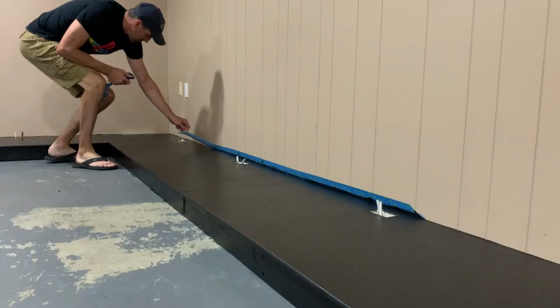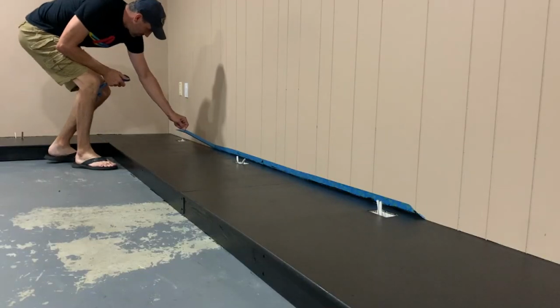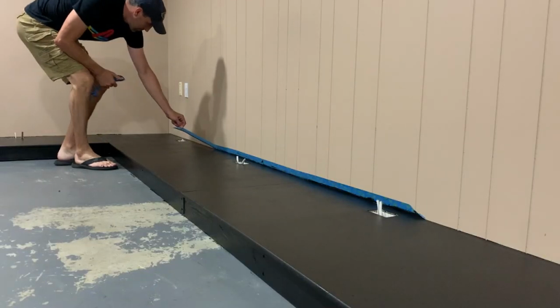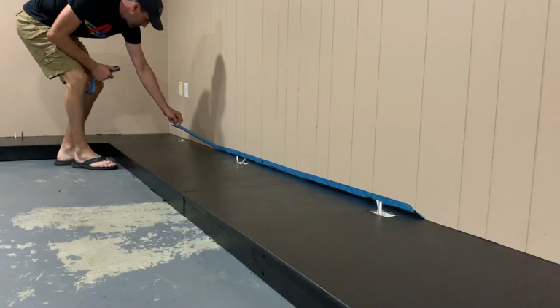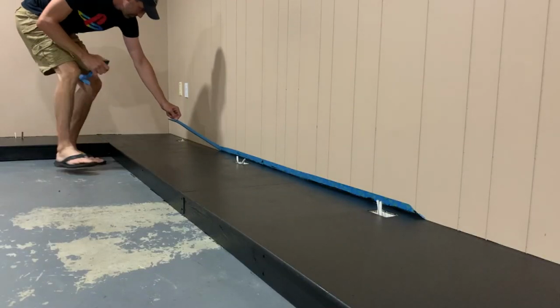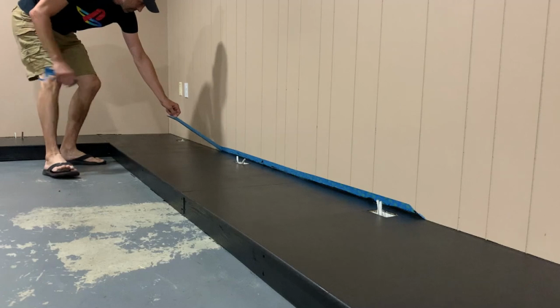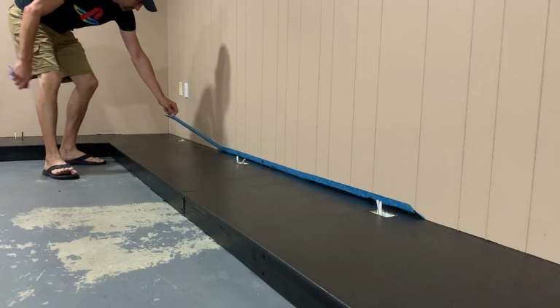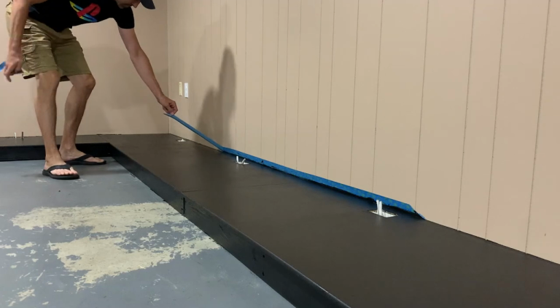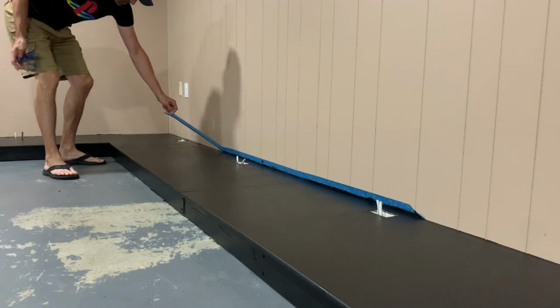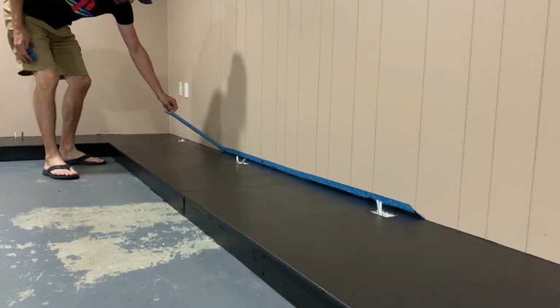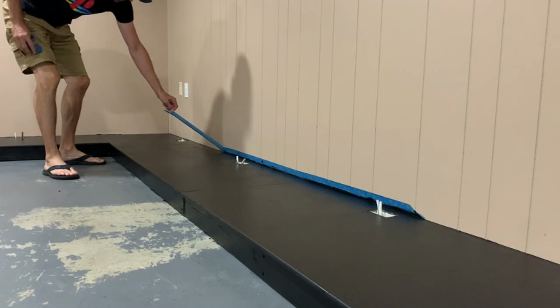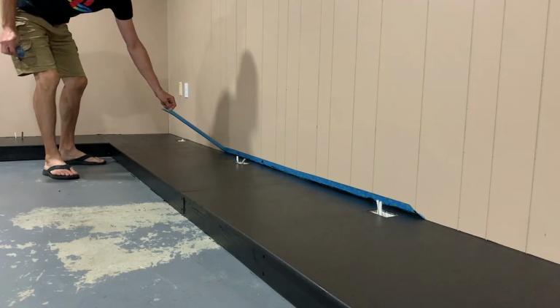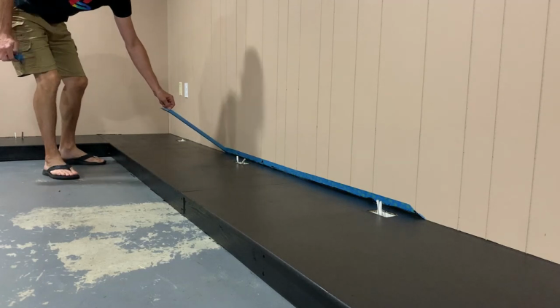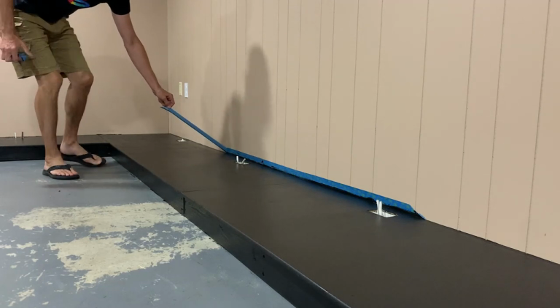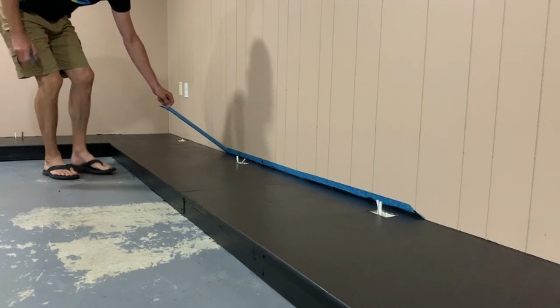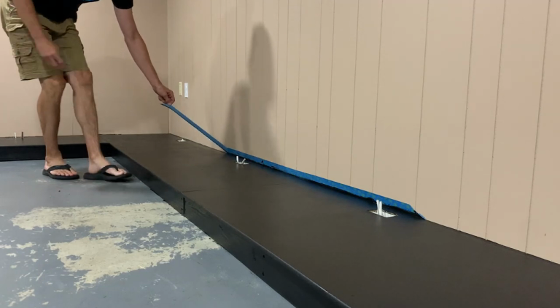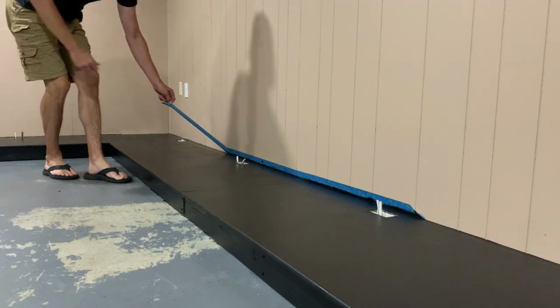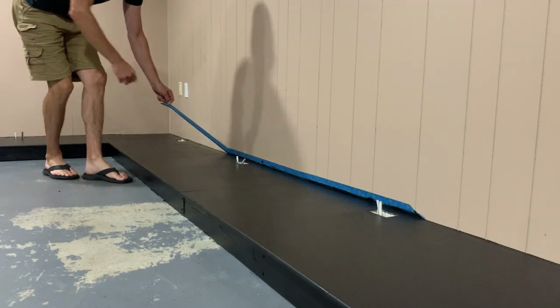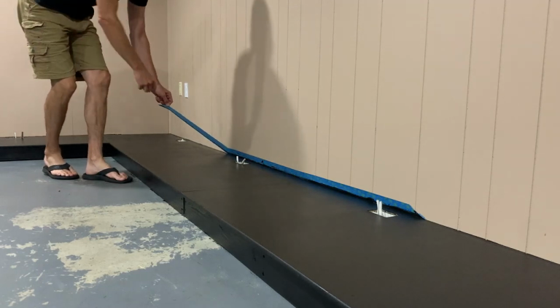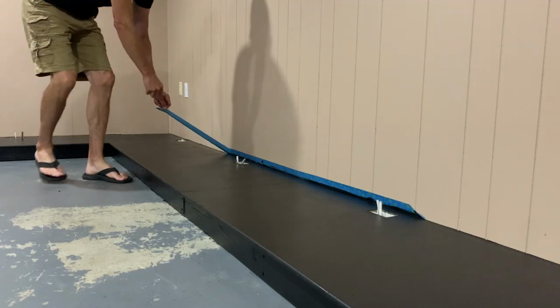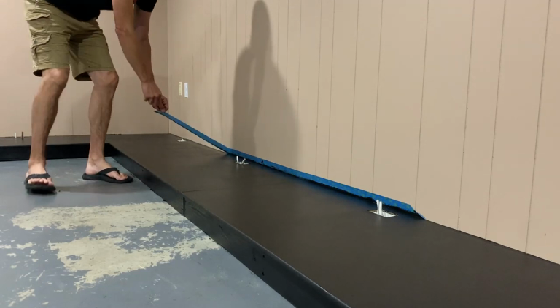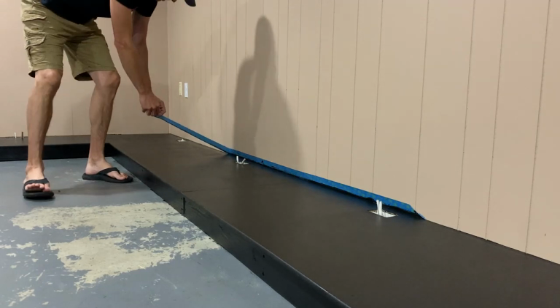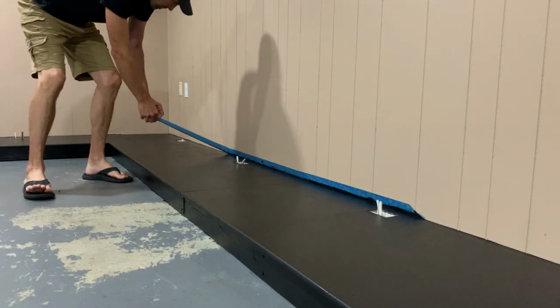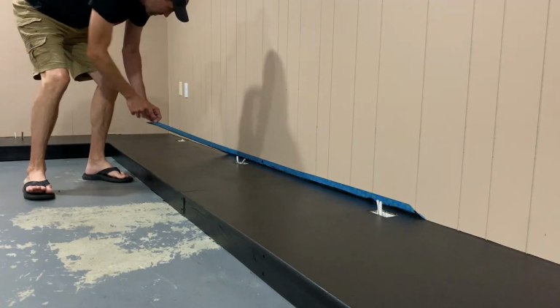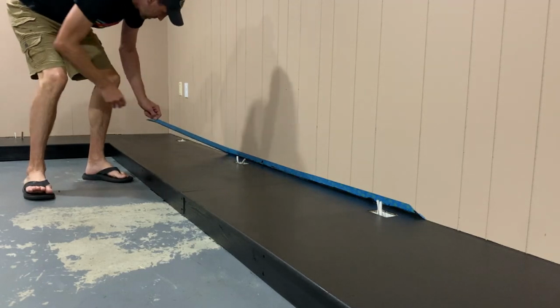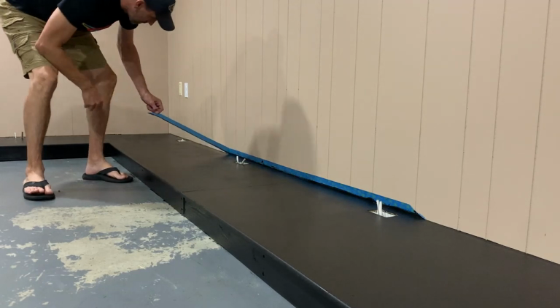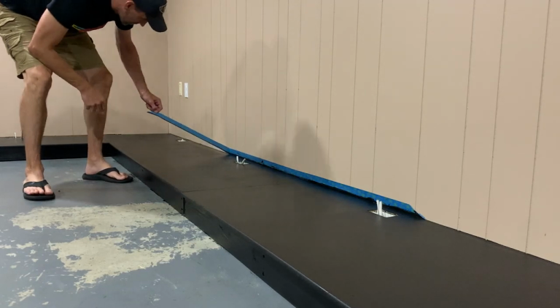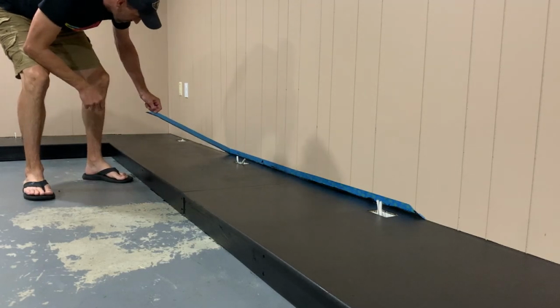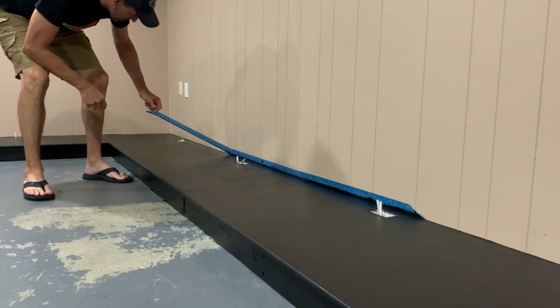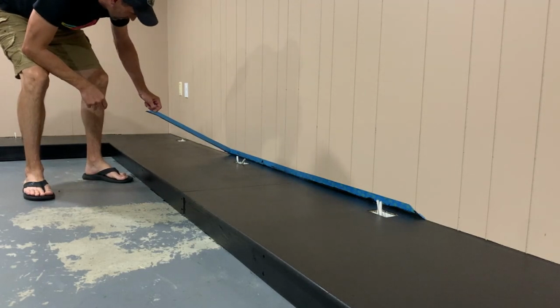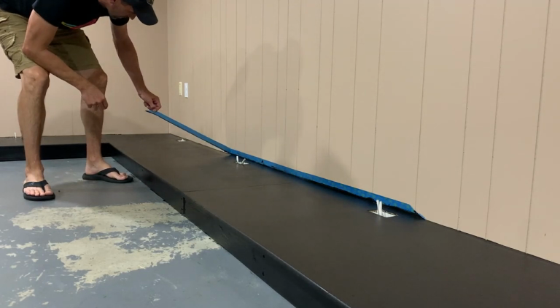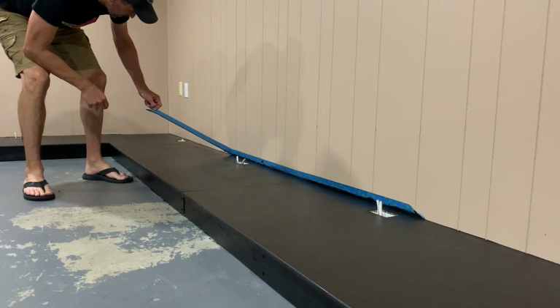One of the more satisfying parts of the job is peeling off the tape to see that nice crisp edge.